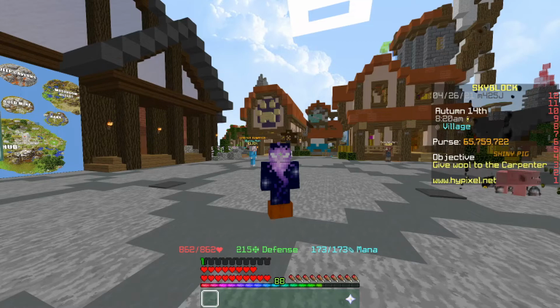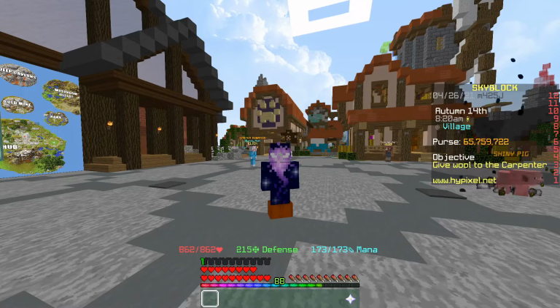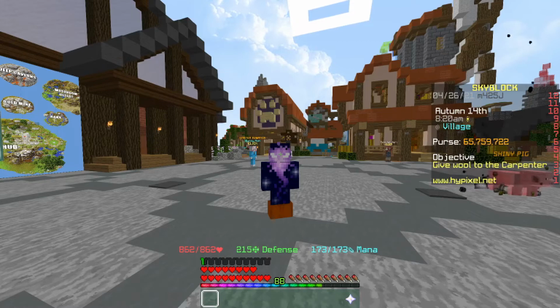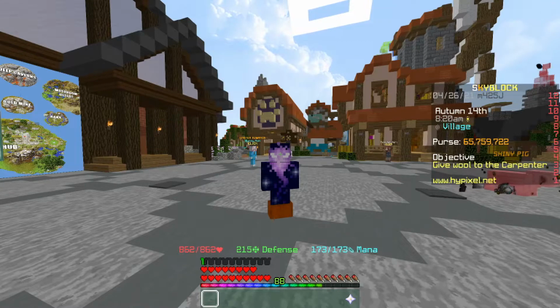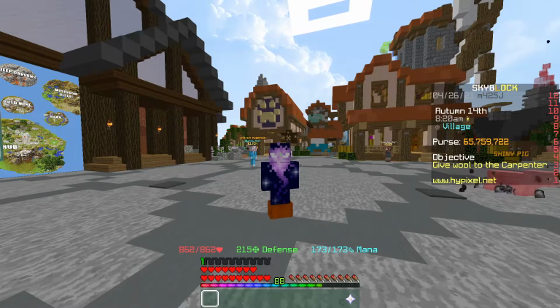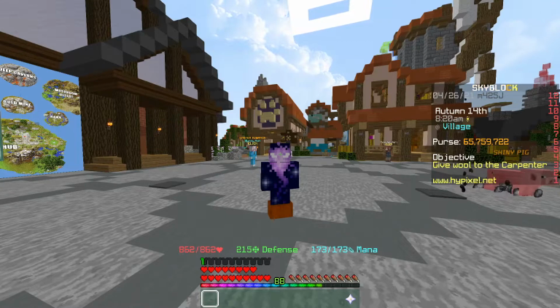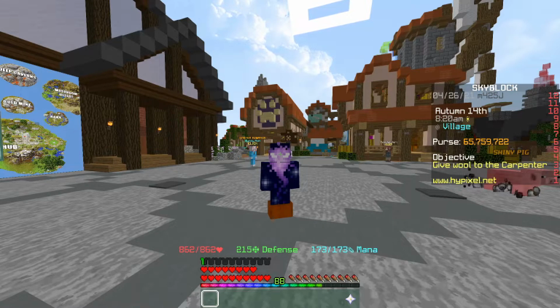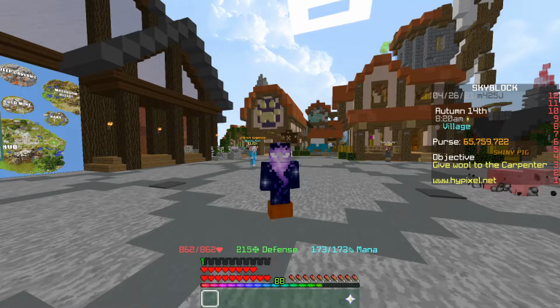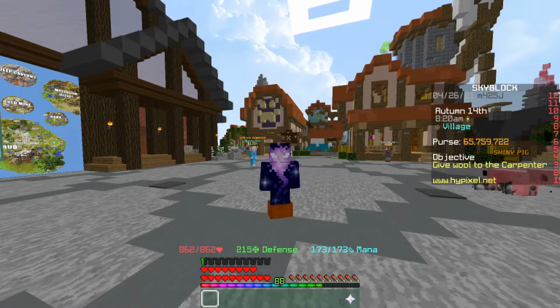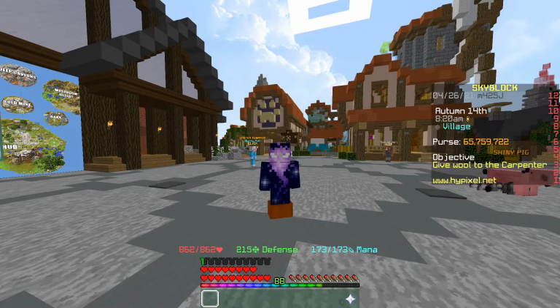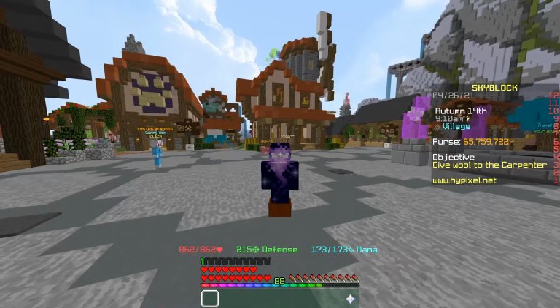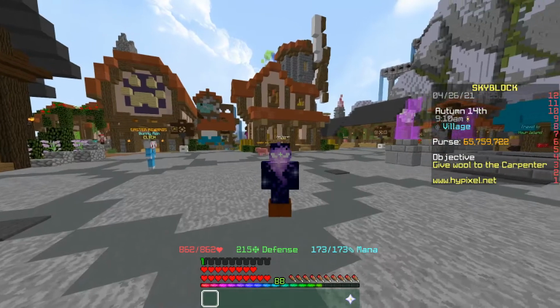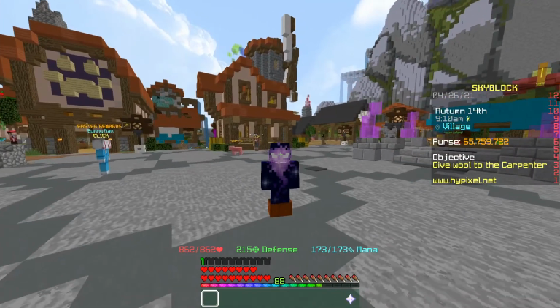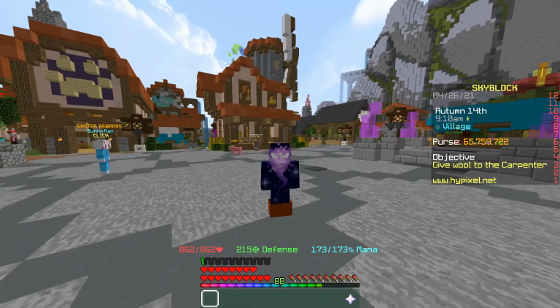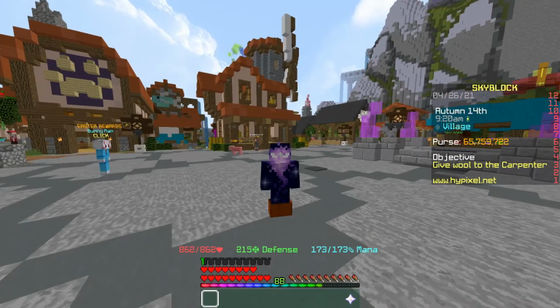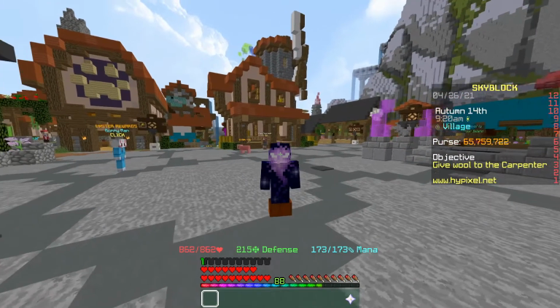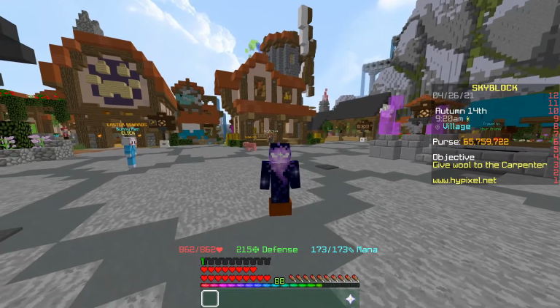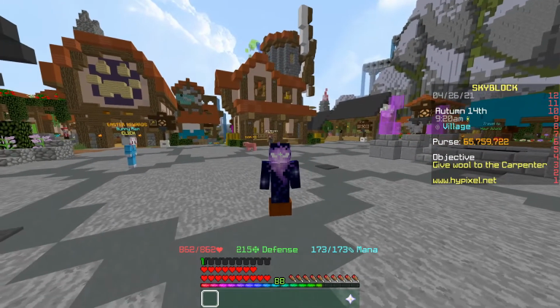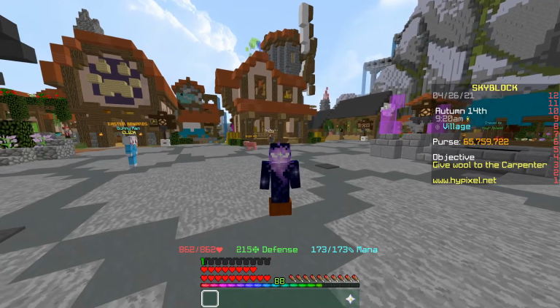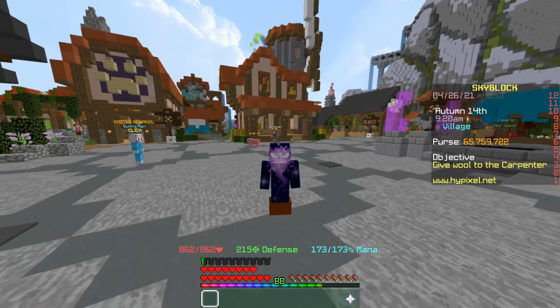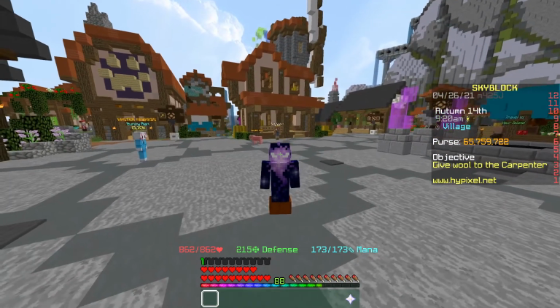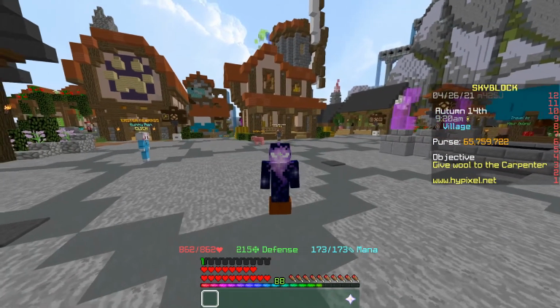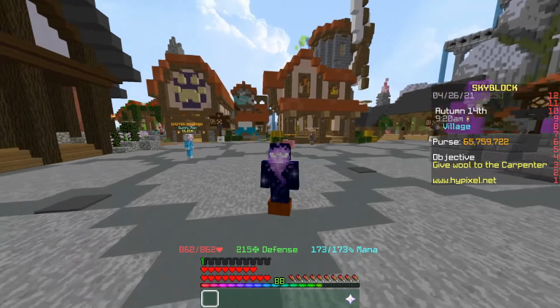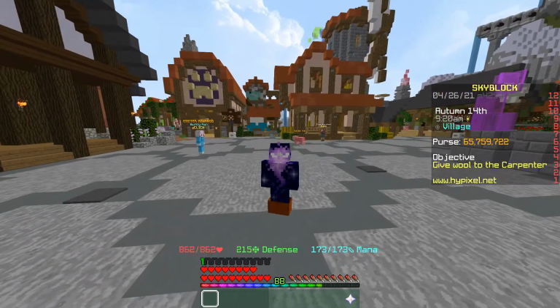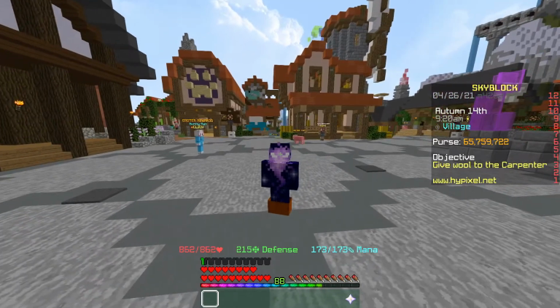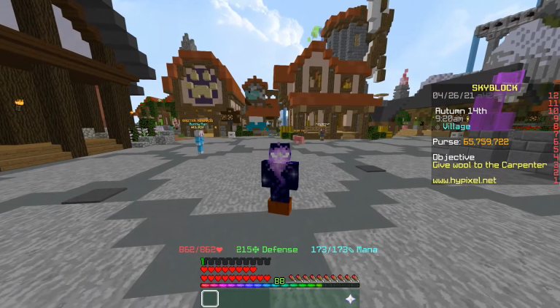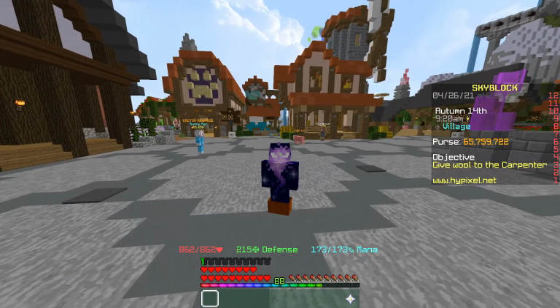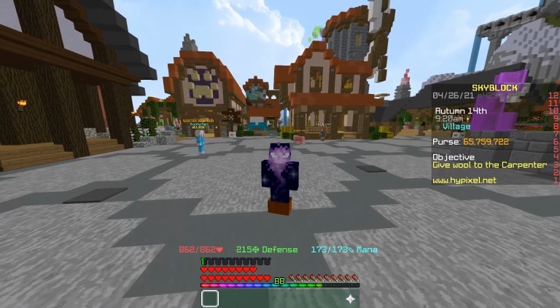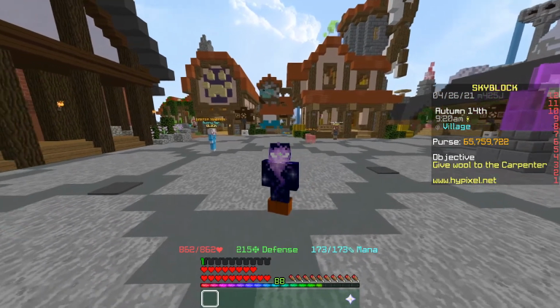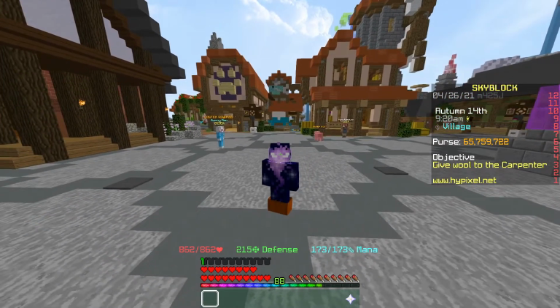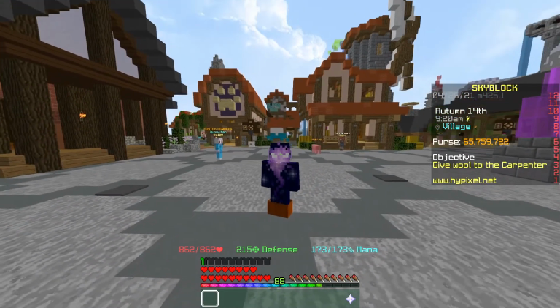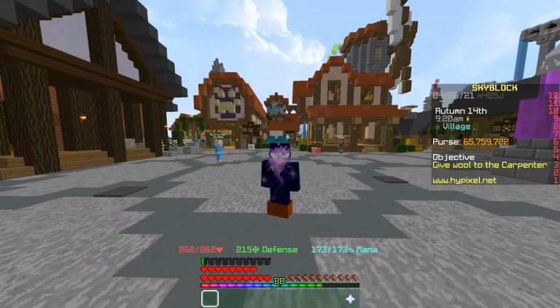We're going to be doing some AH flips today. As you can see, I've got just over 65ml and we're going to see how much money we can make off 65ml.